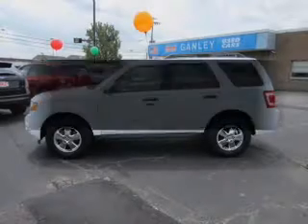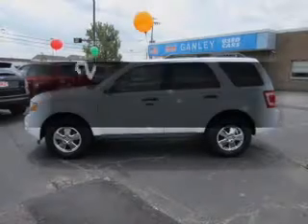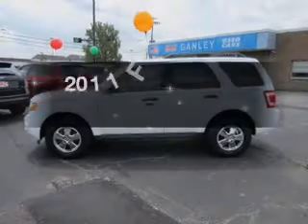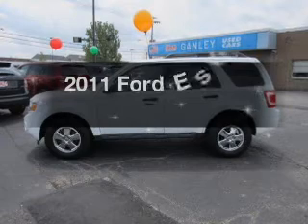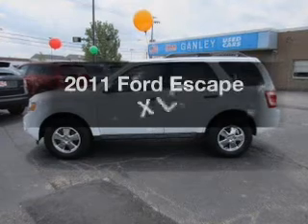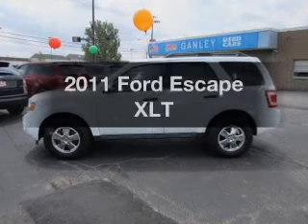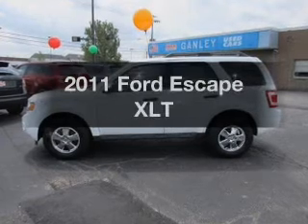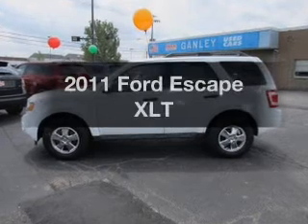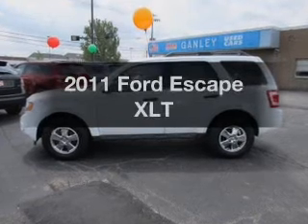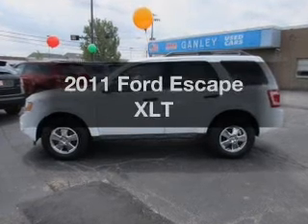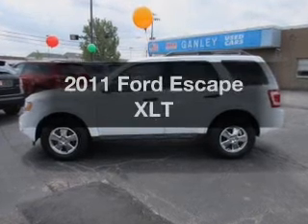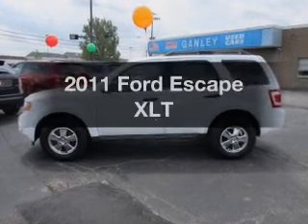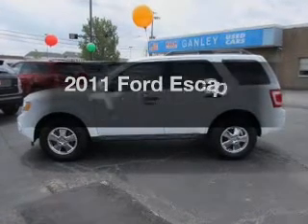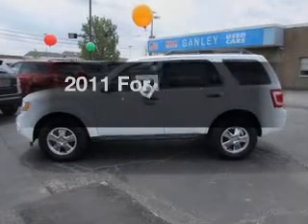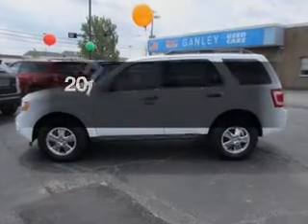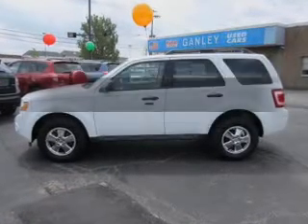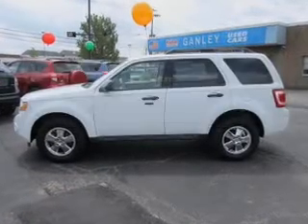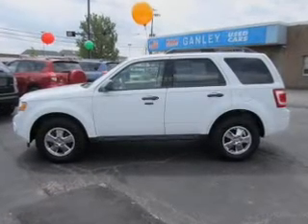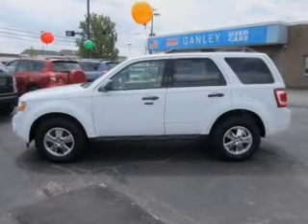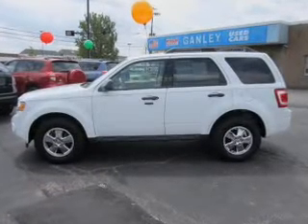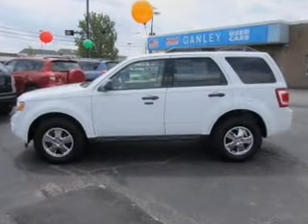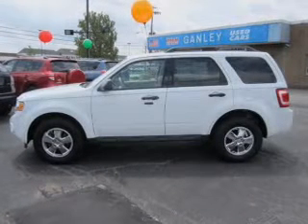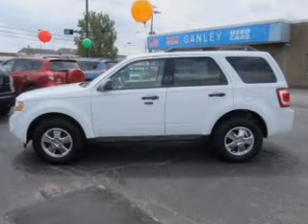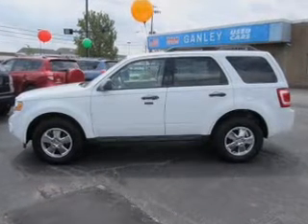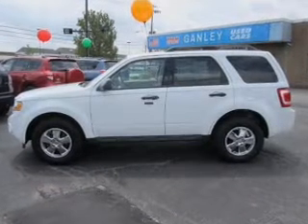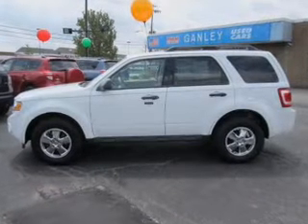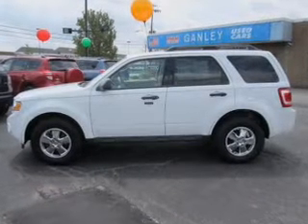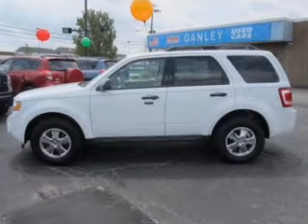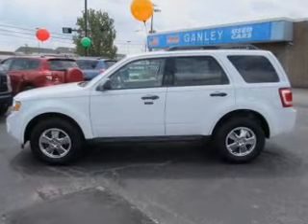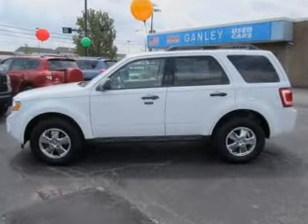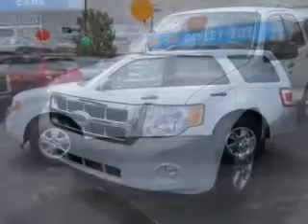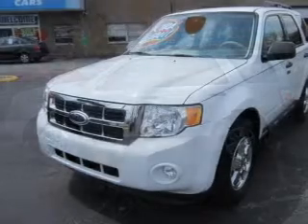Get noticed in this 2011 Ford Escape. If you're looking for a first-rate auto, this one could be yours today.